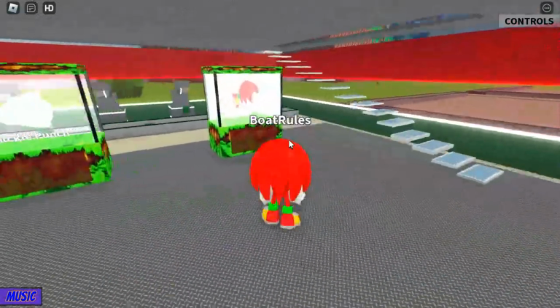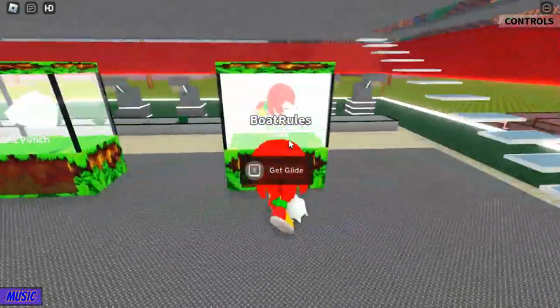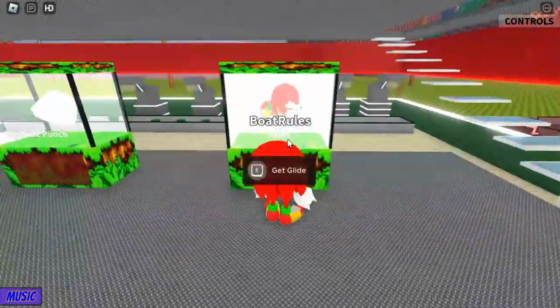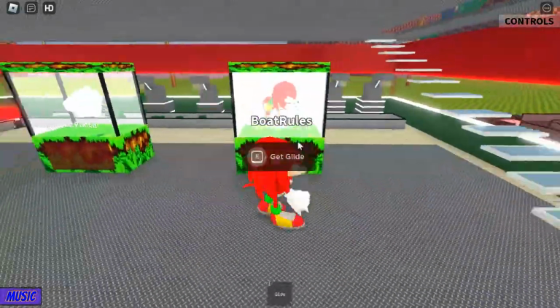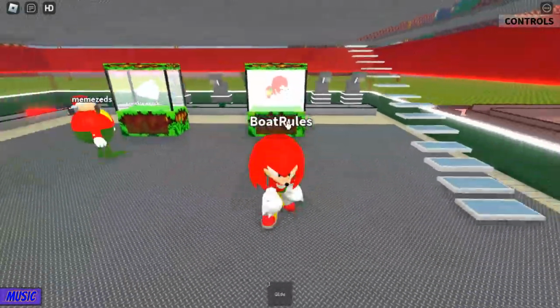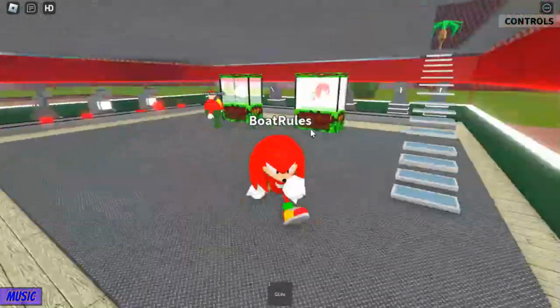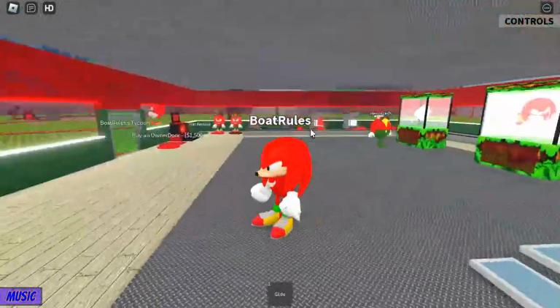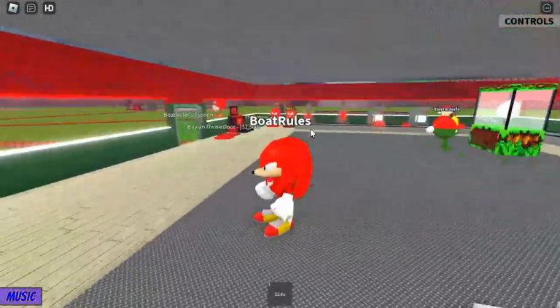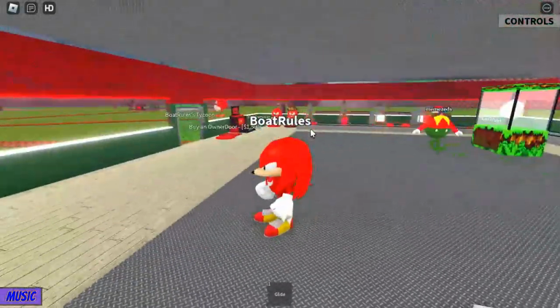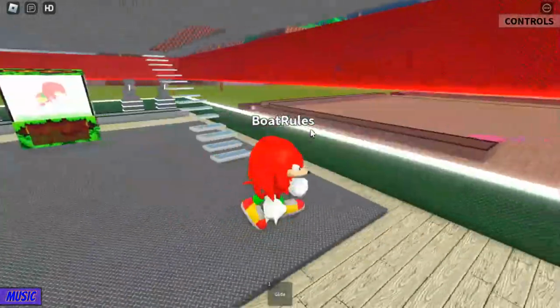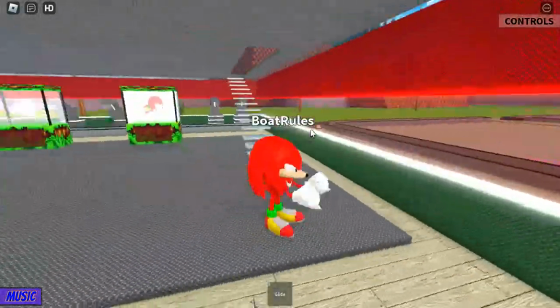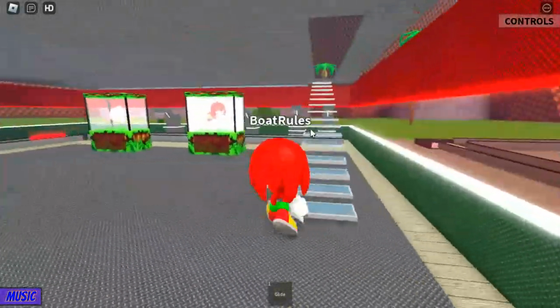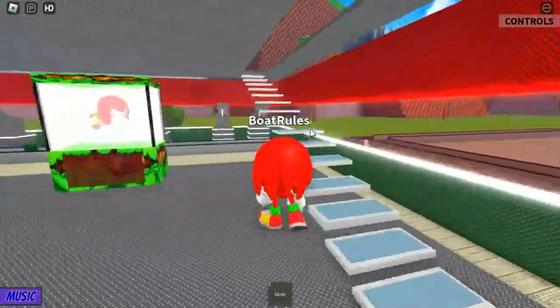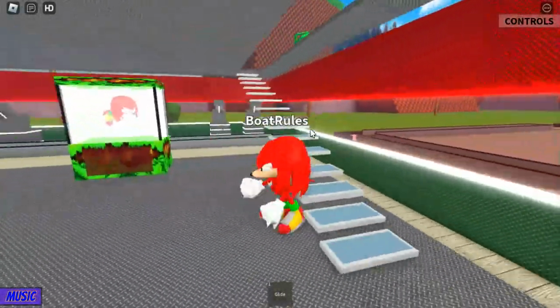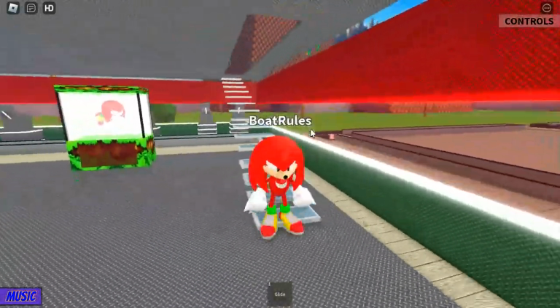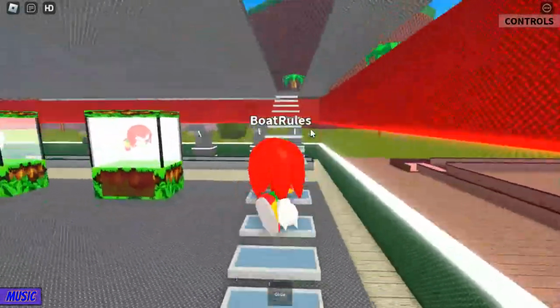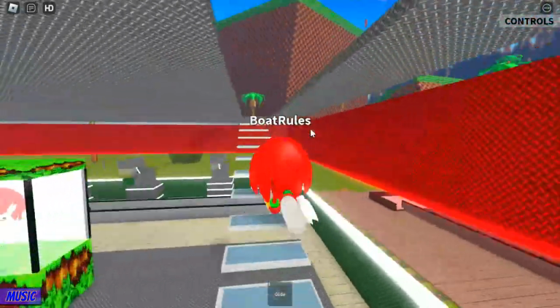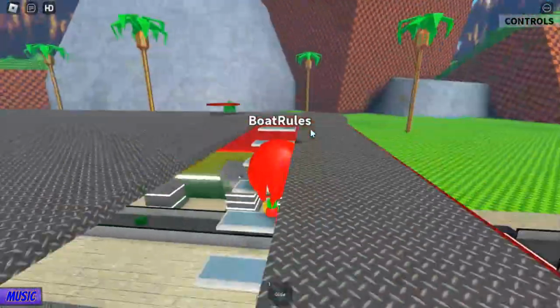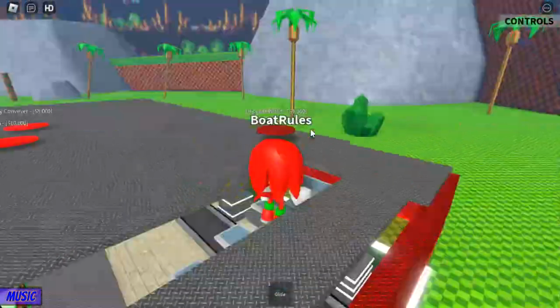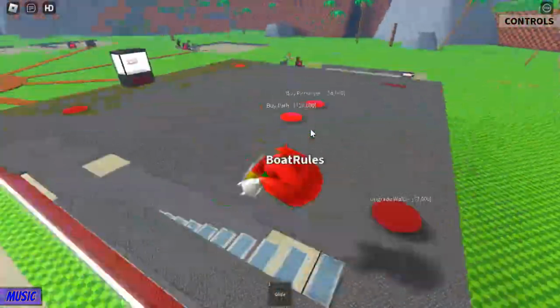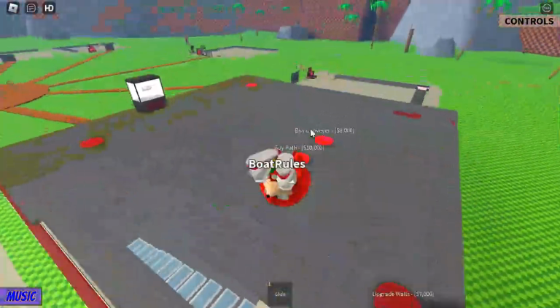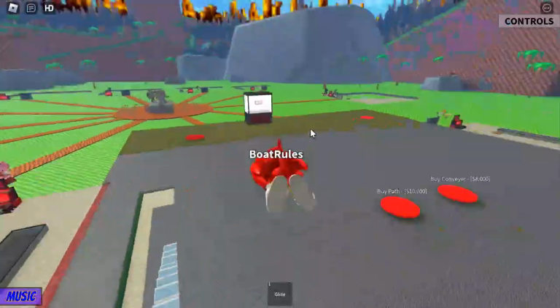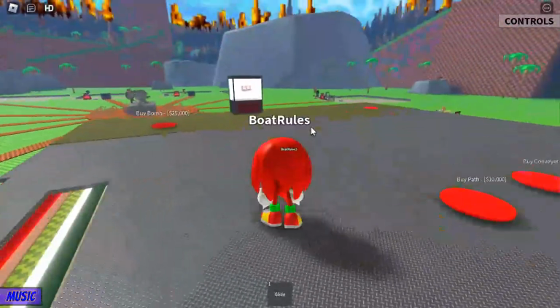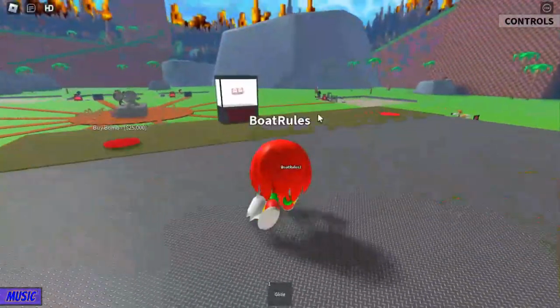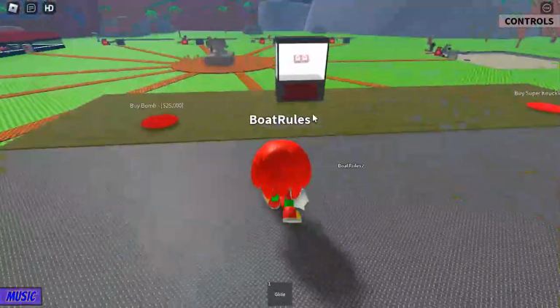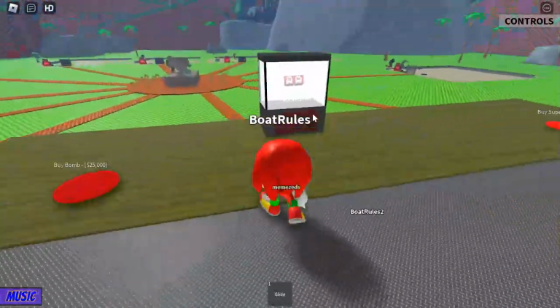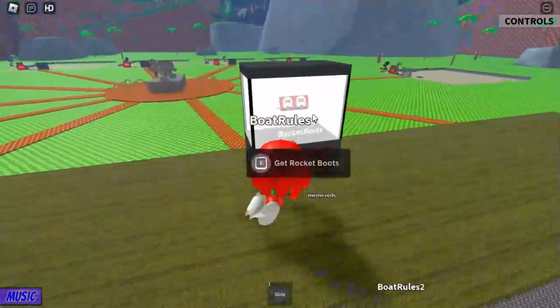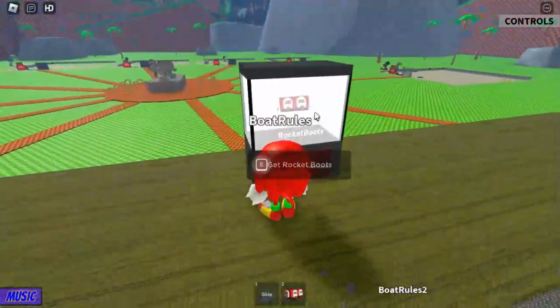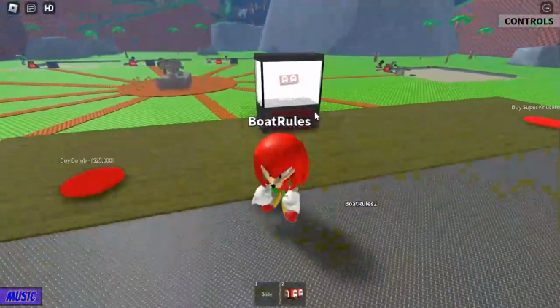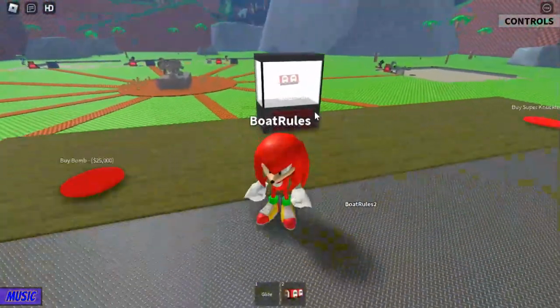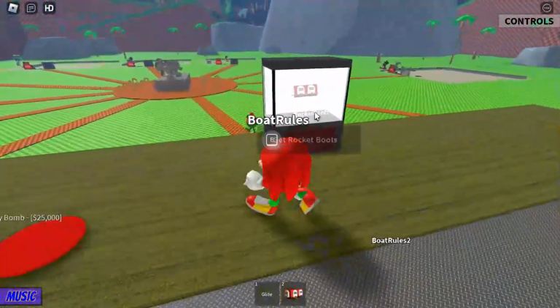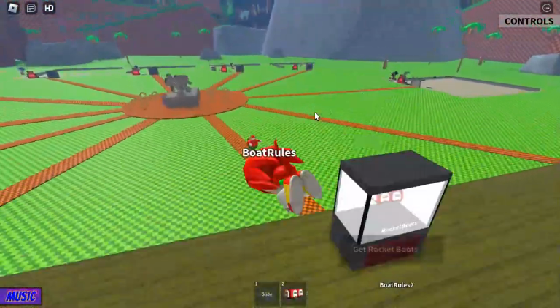We're gonna be starting with it — get the glide. I don't see you, Shadow. Doing it as Knuckles is the easiest way to do it. So, get the glide and get the Rocket Boots.